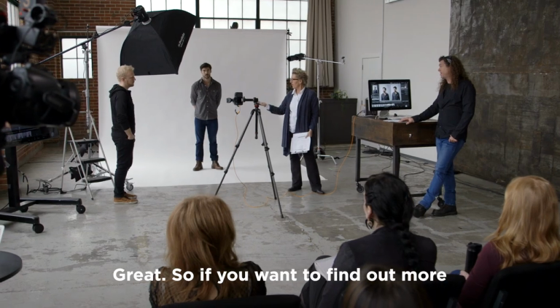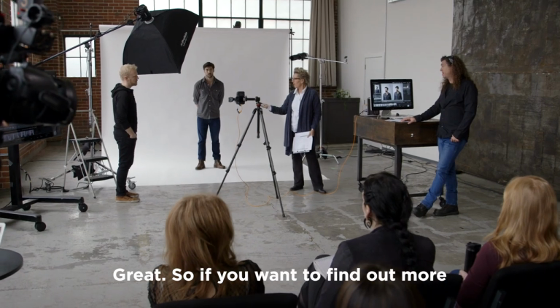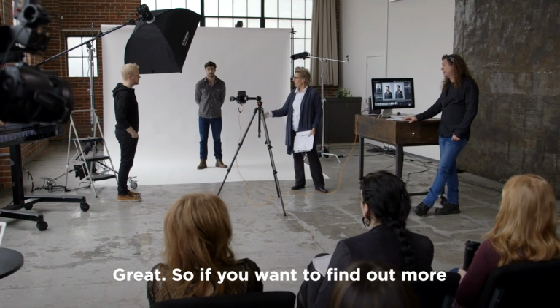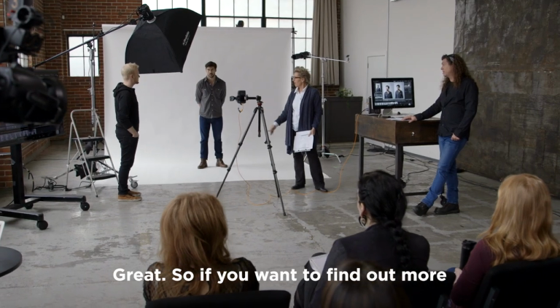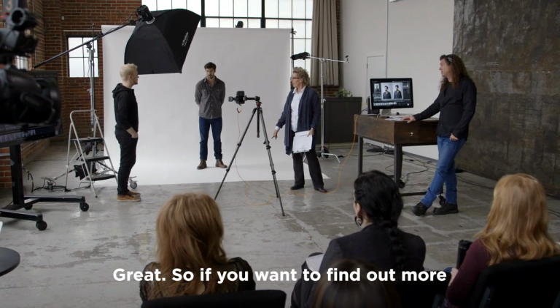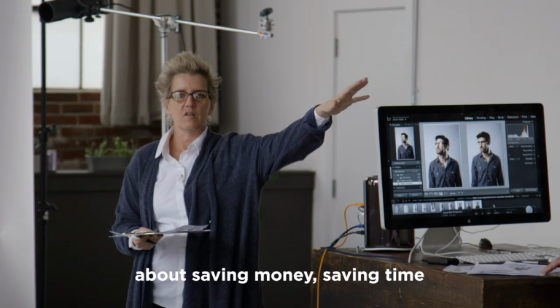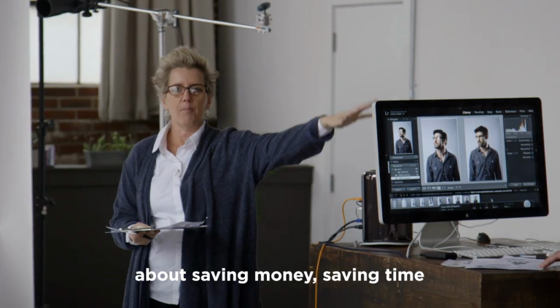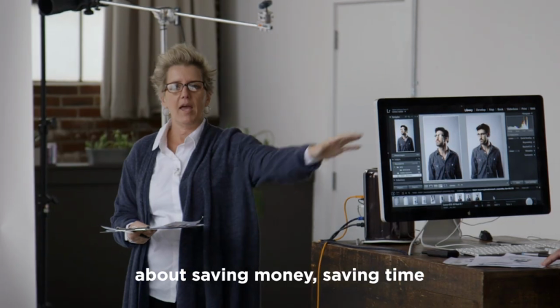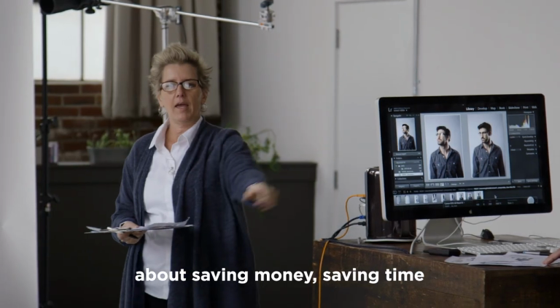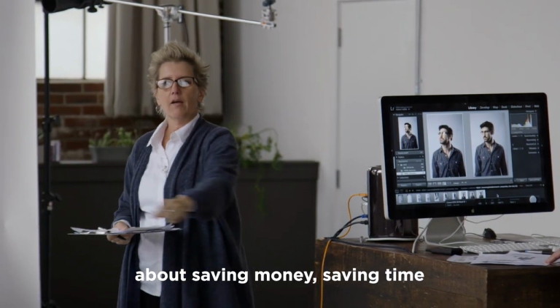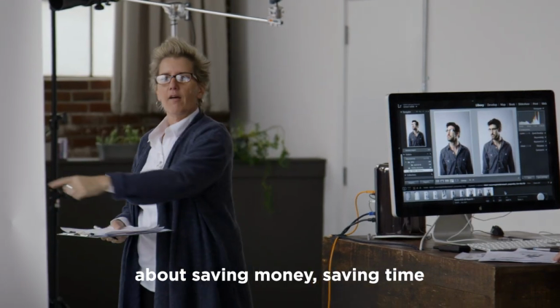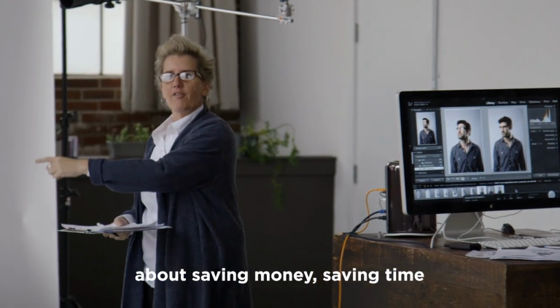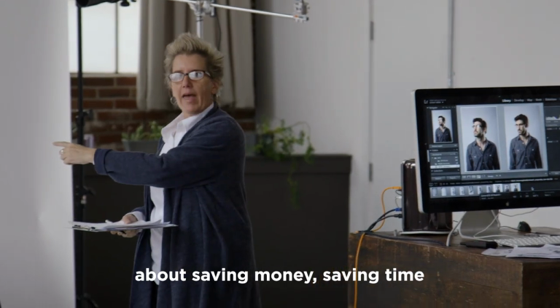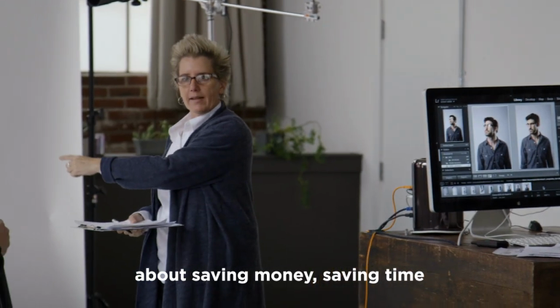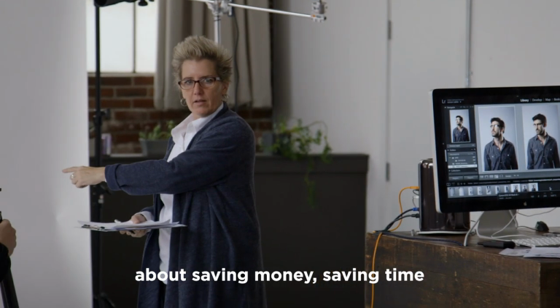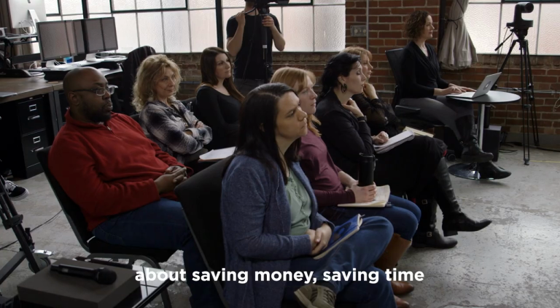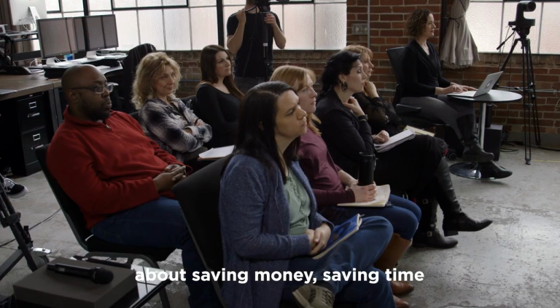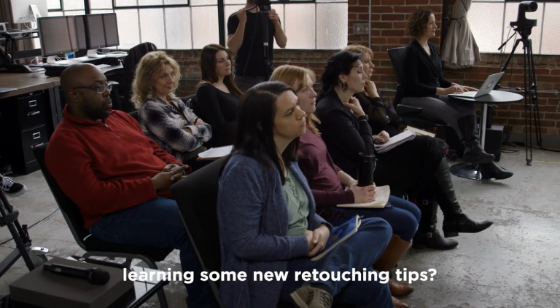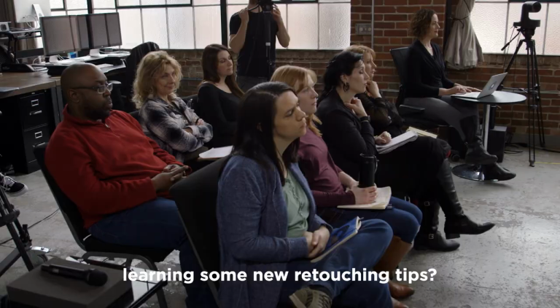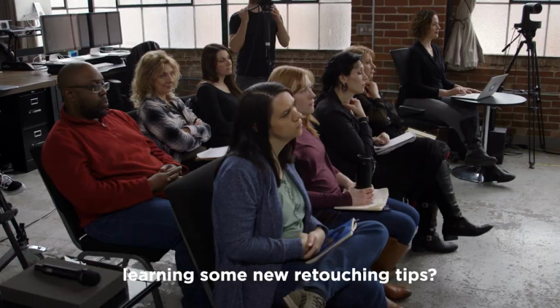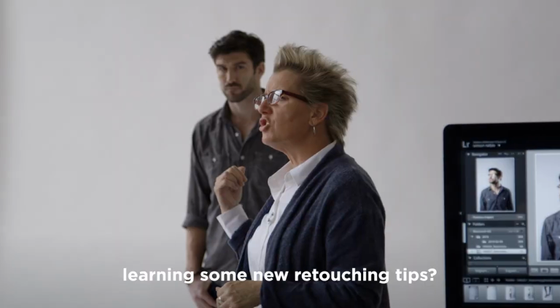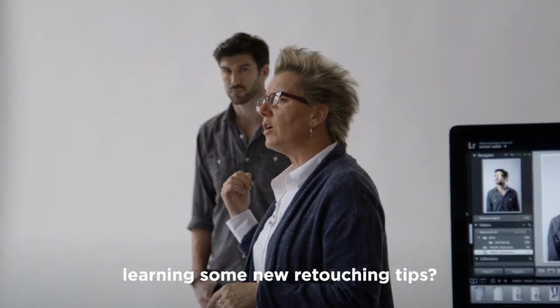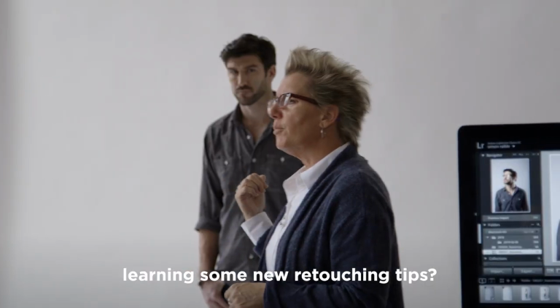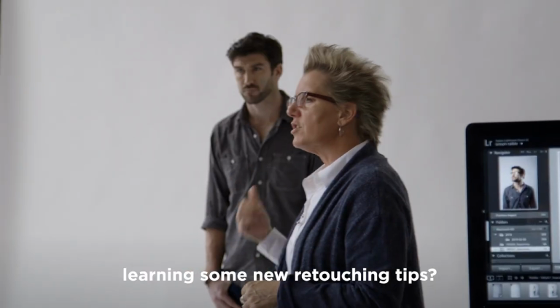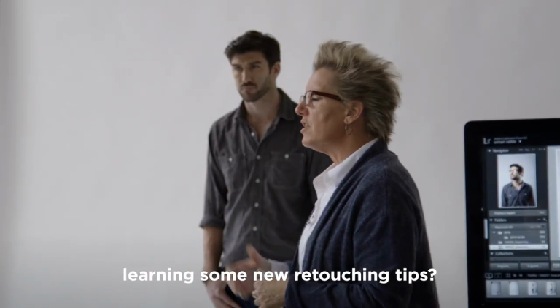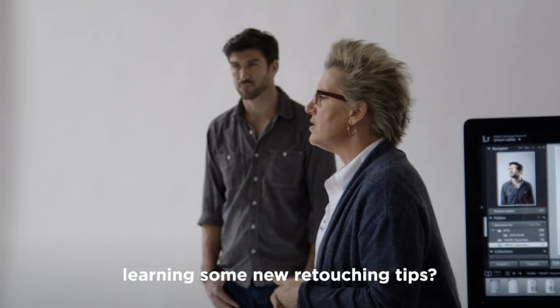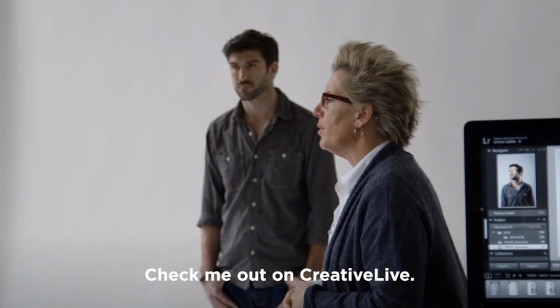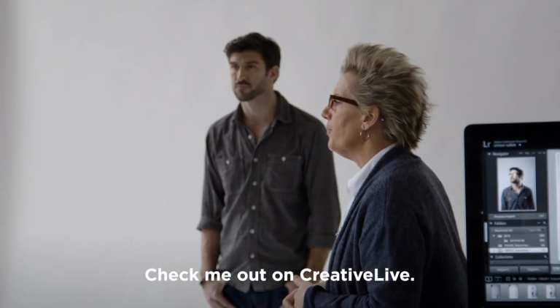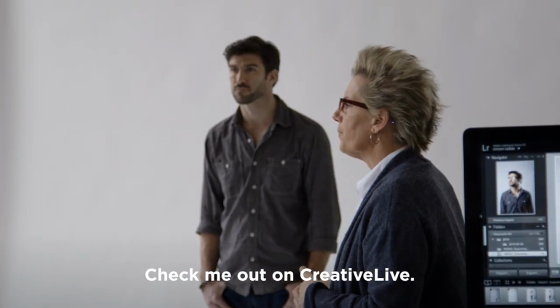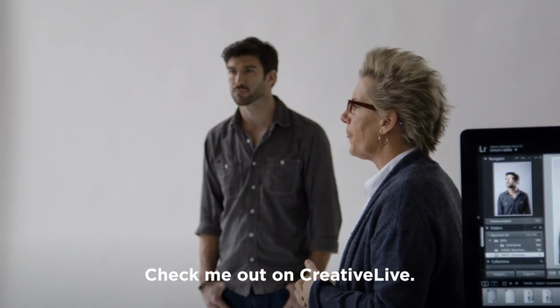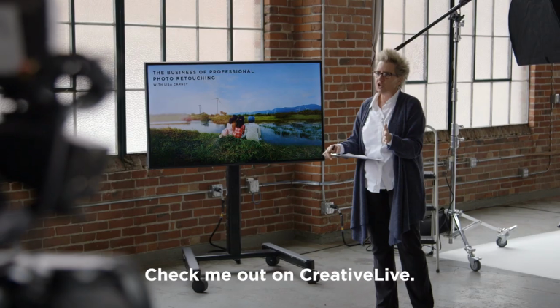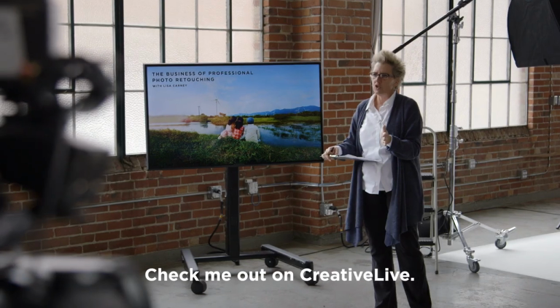So if you want to find out more about saving money, saving time, and learning some new retouching tips, check me out on Creative Live.